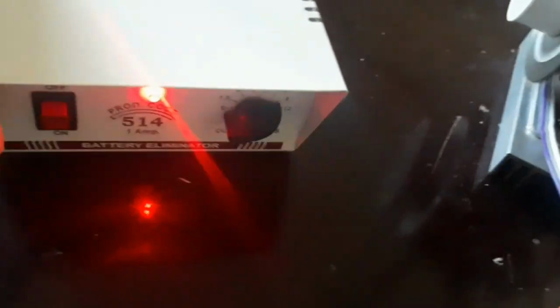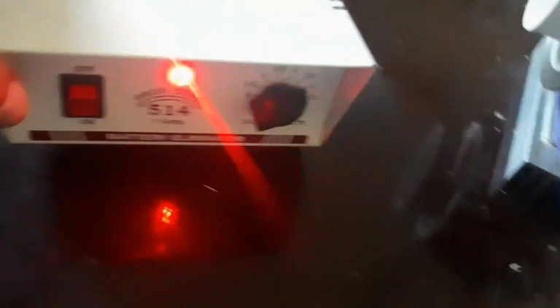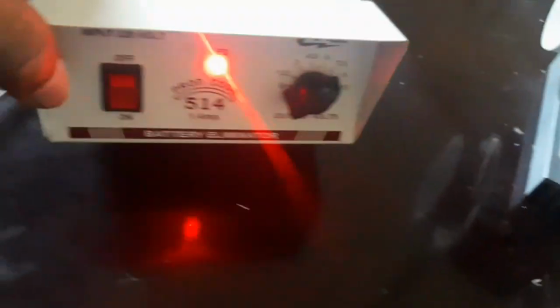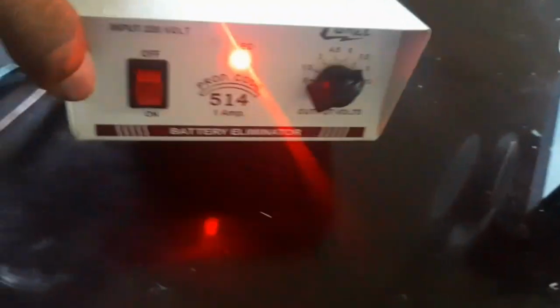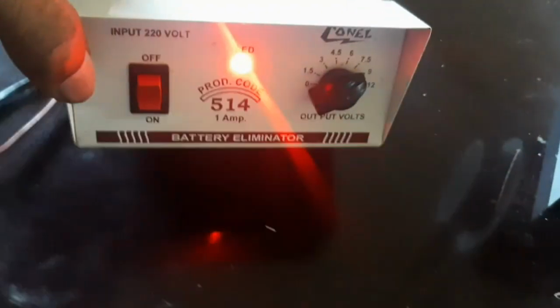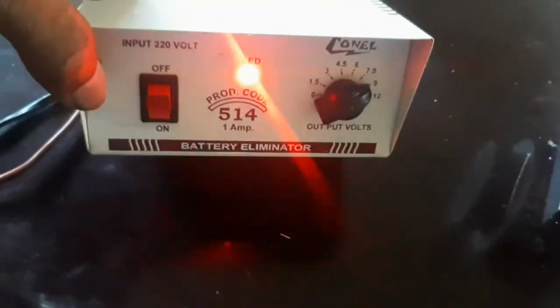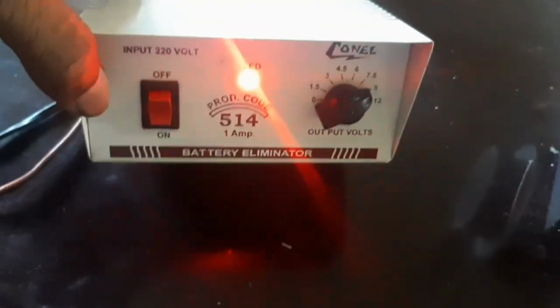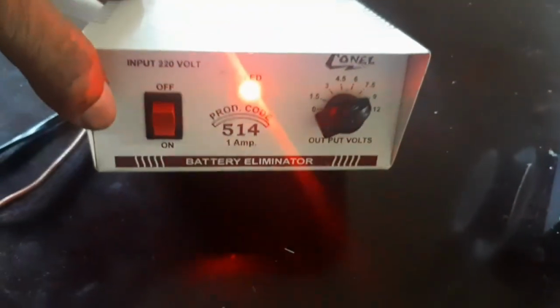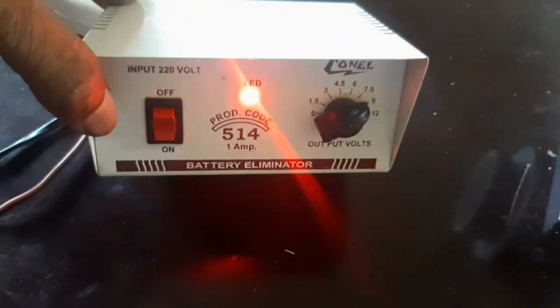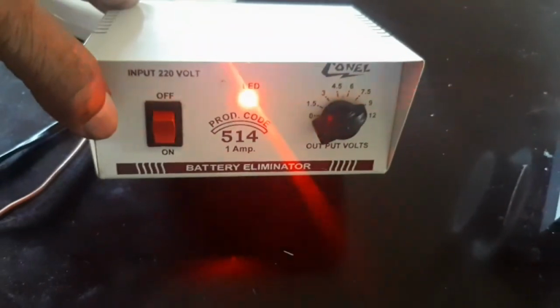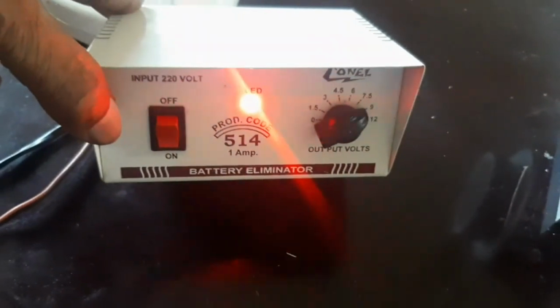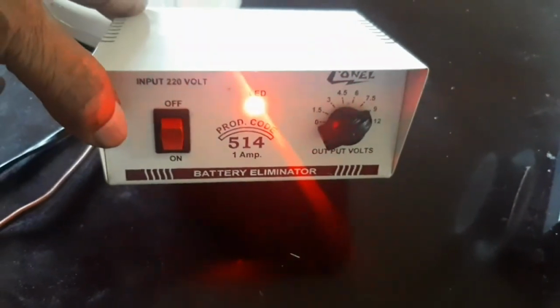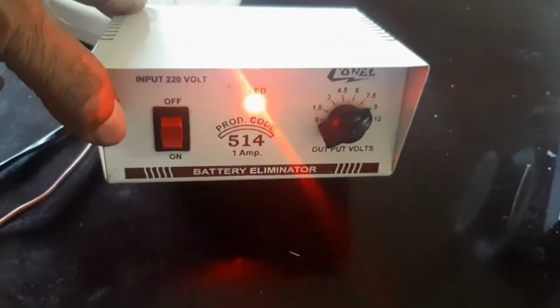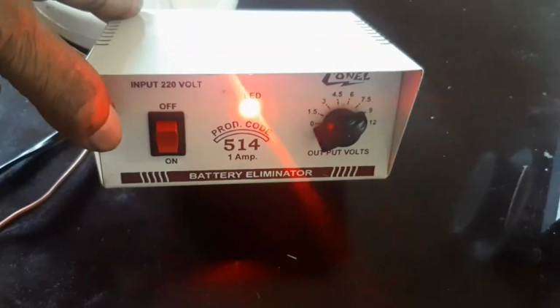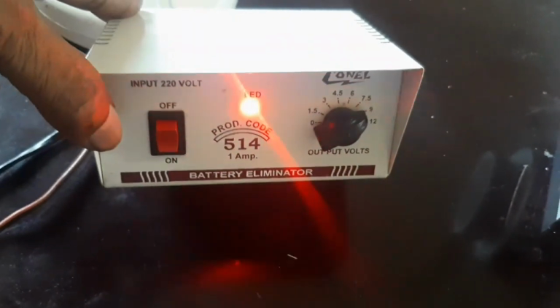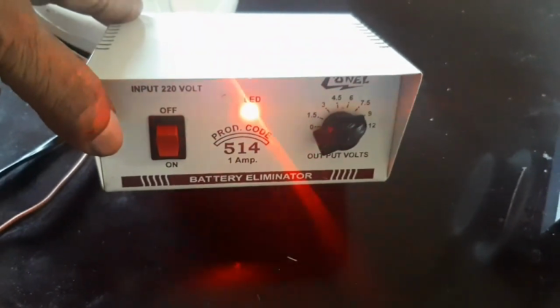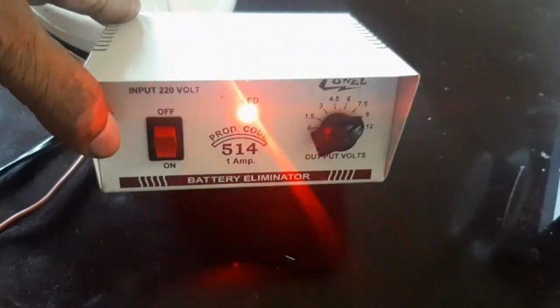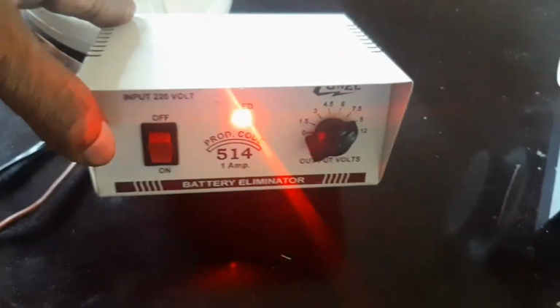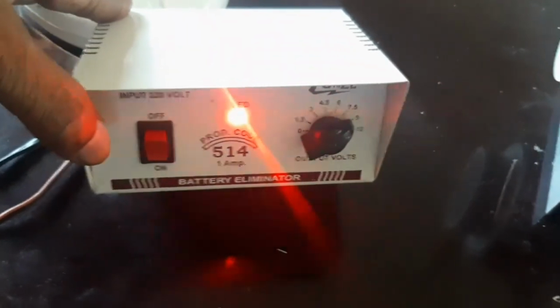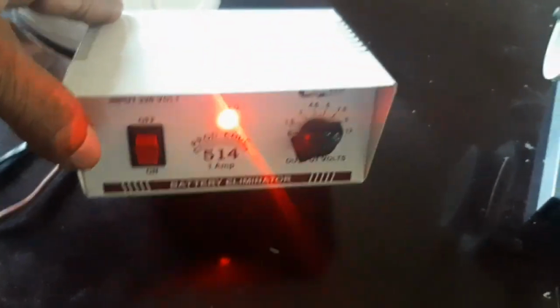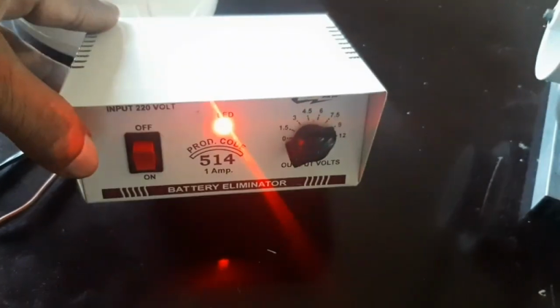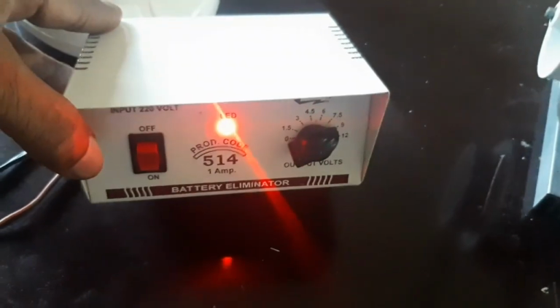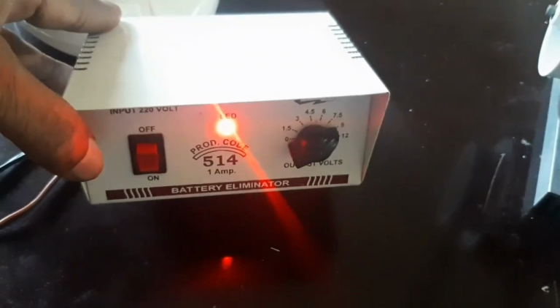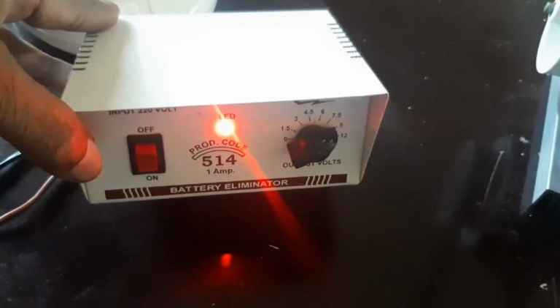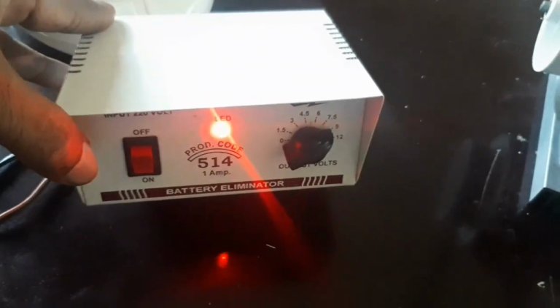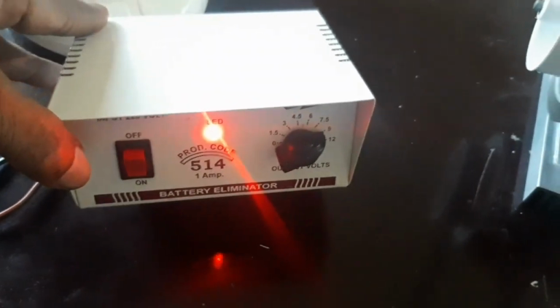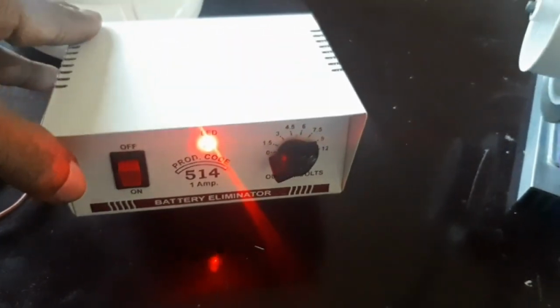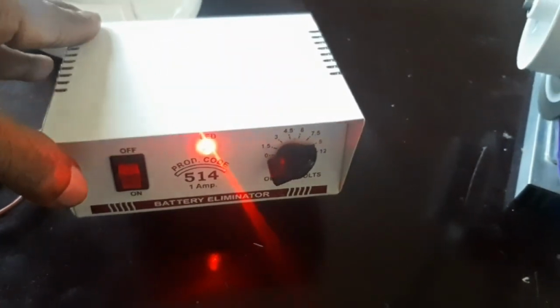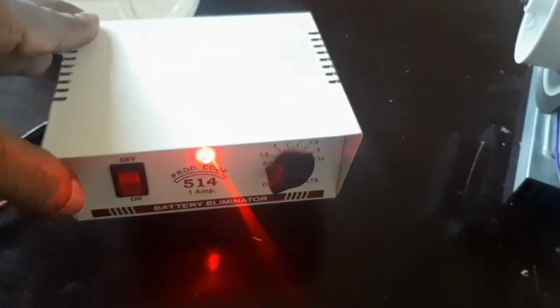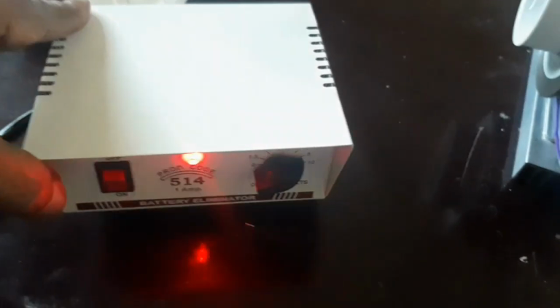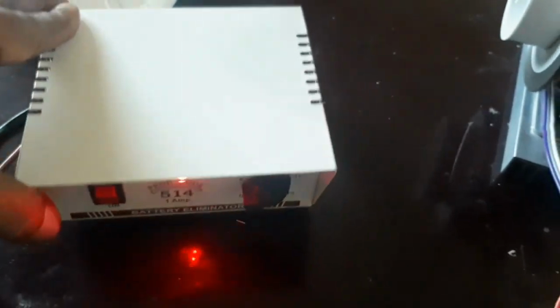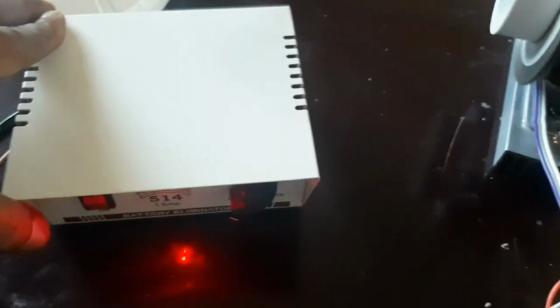Here a 12 volt supply is given for the motor.